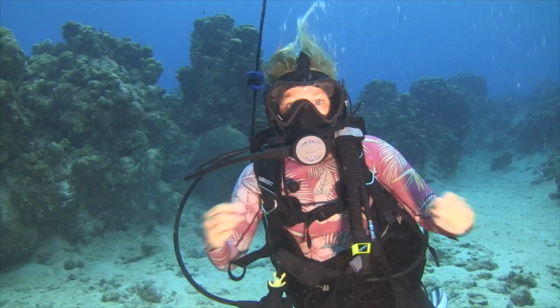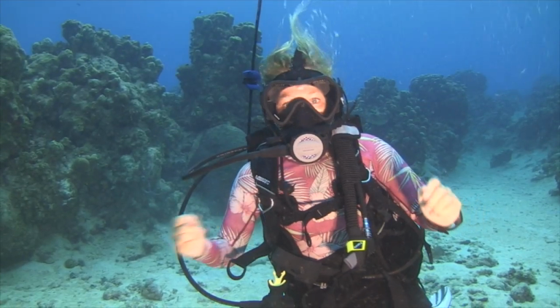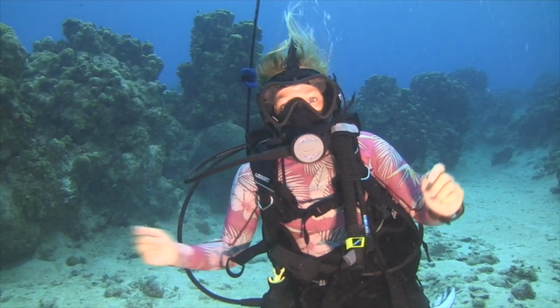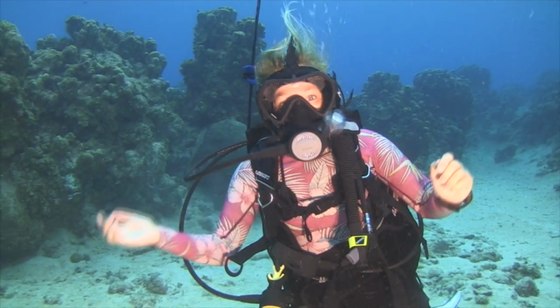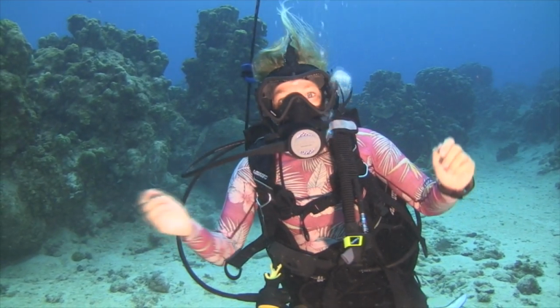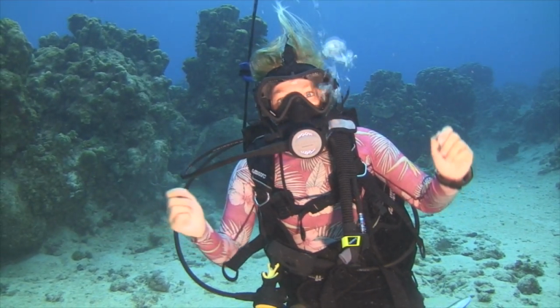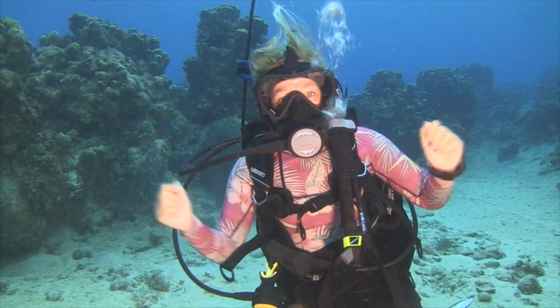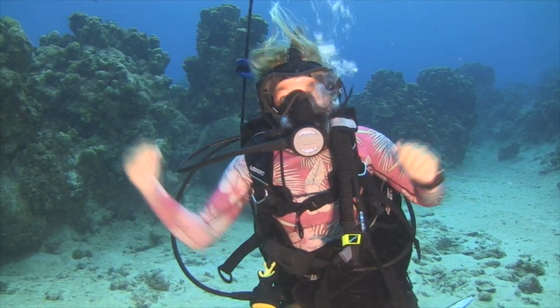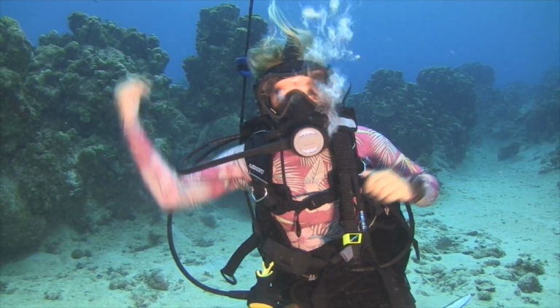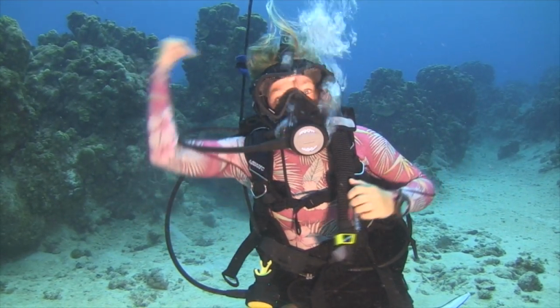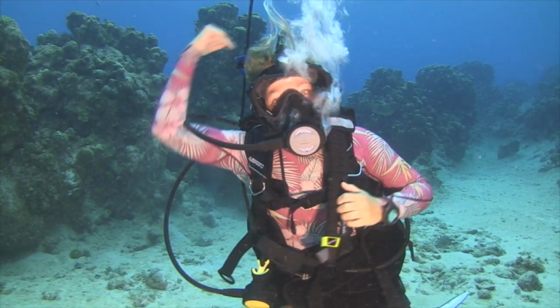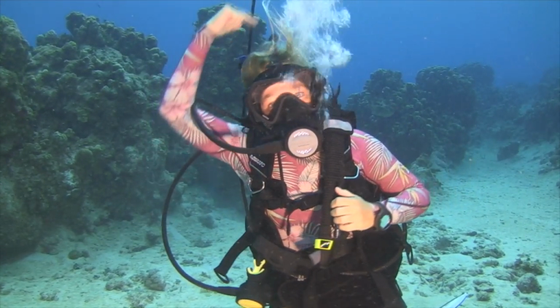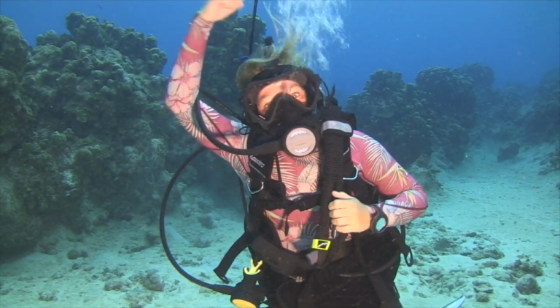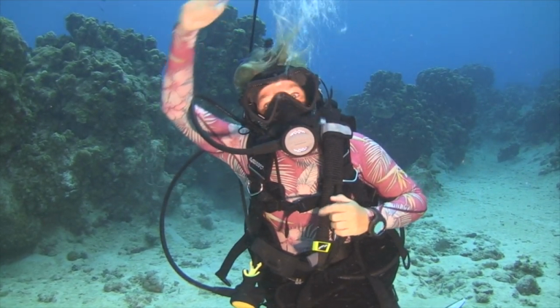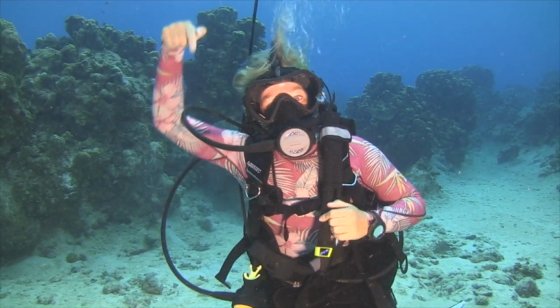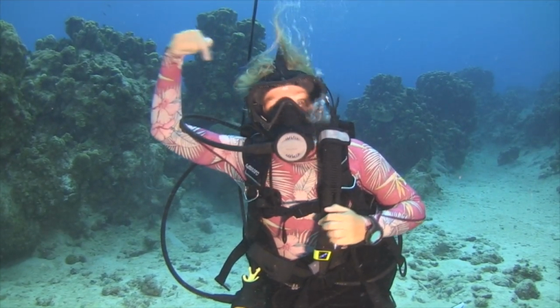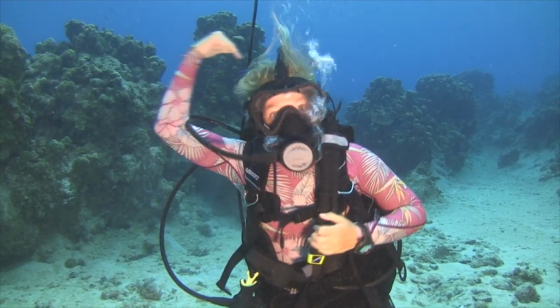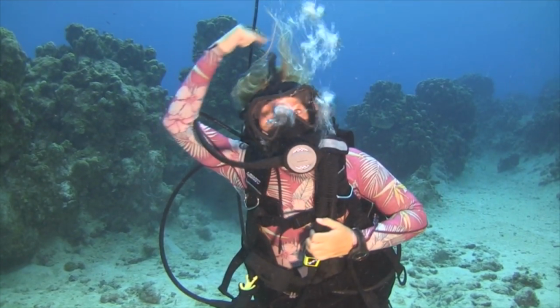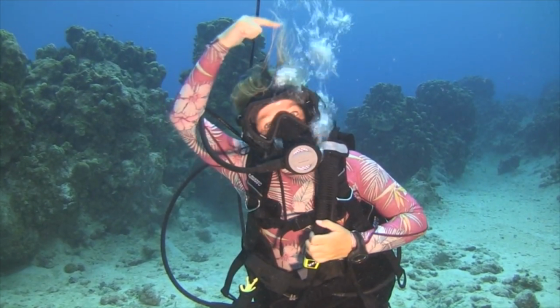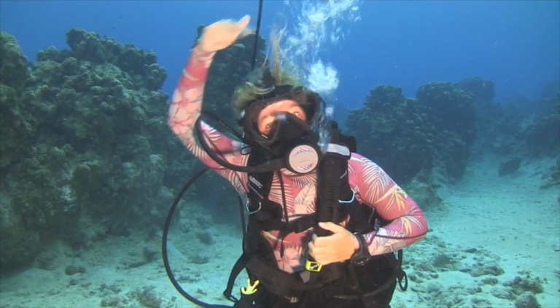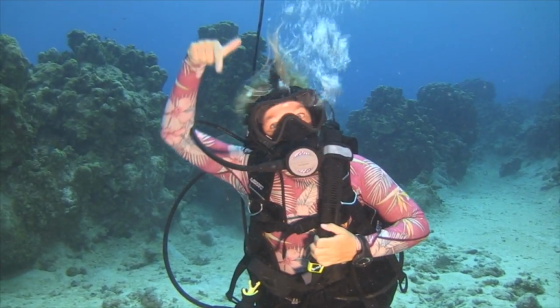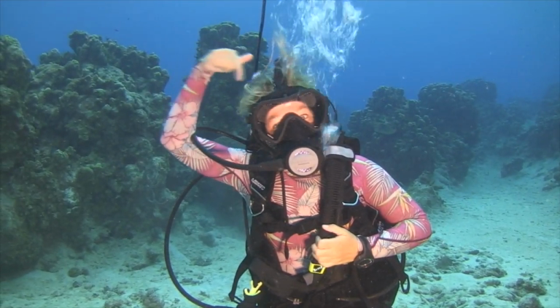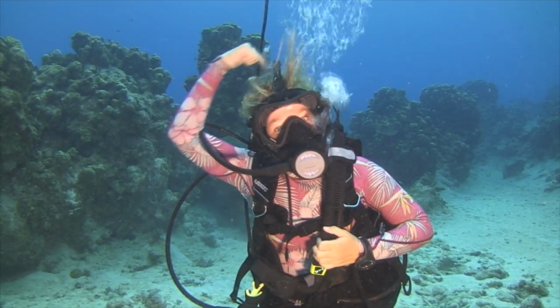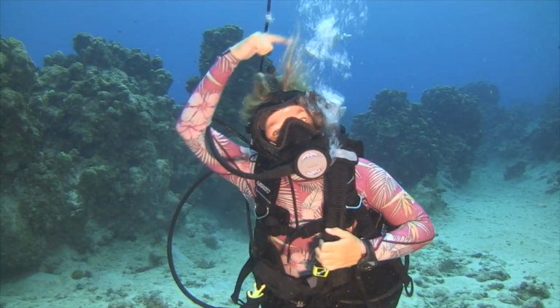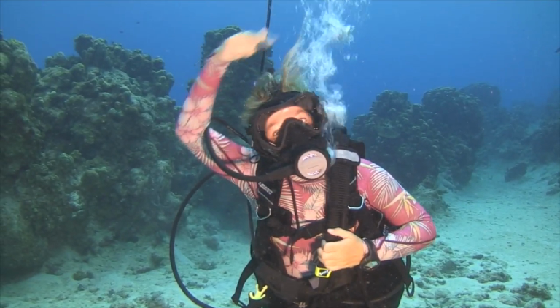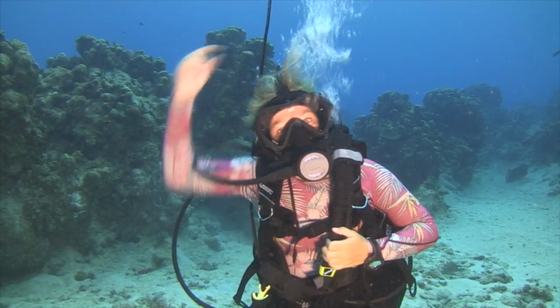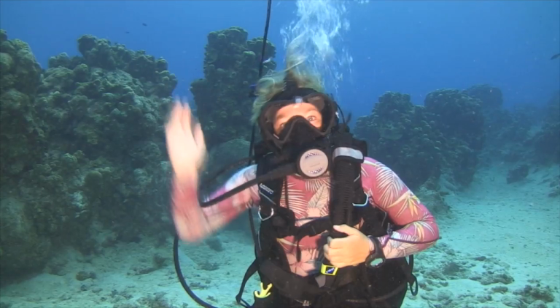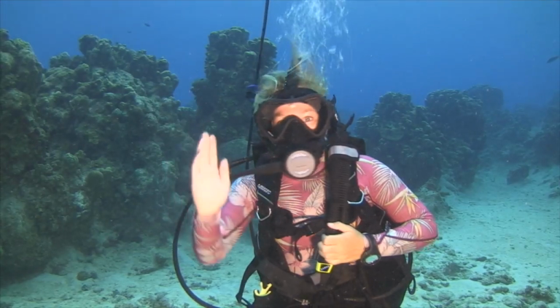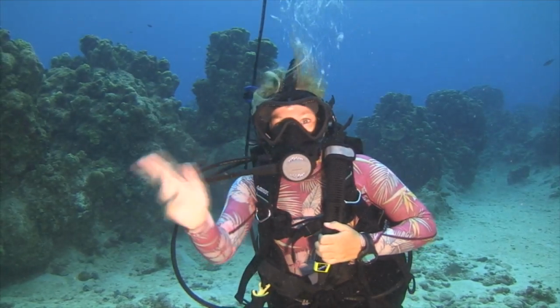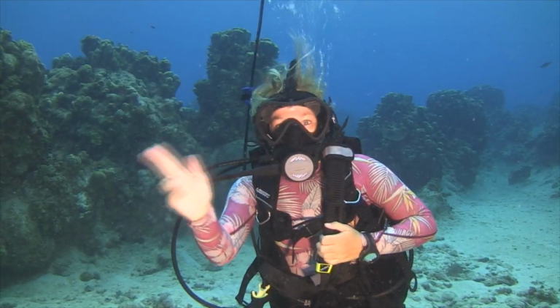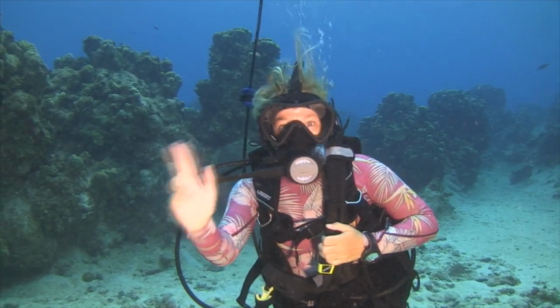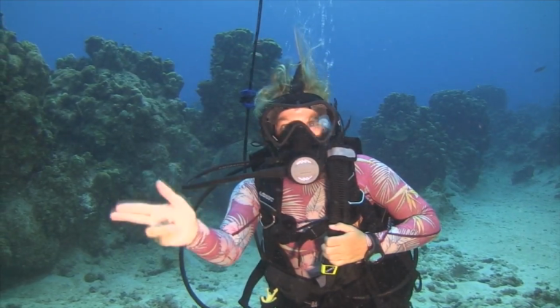If I see an angelfish, I'll be saying, hey guys, there's an angelfish over there.